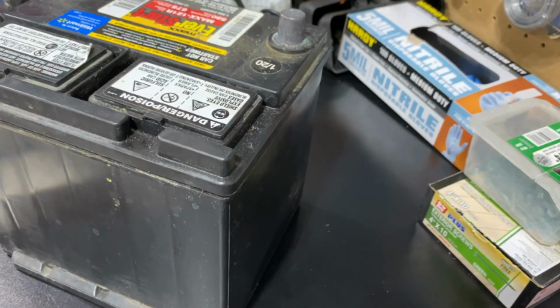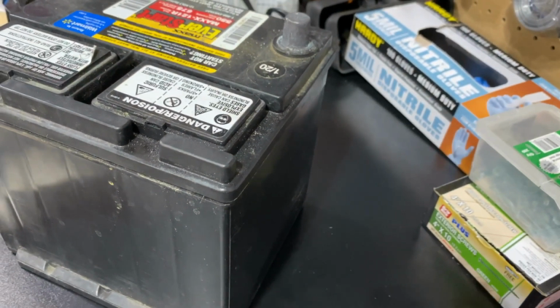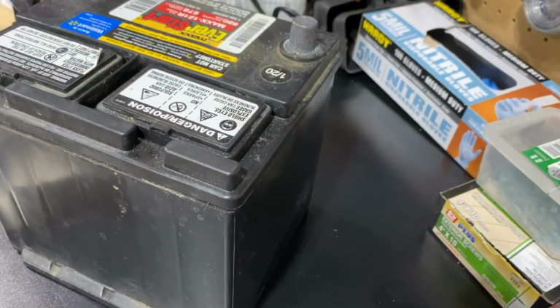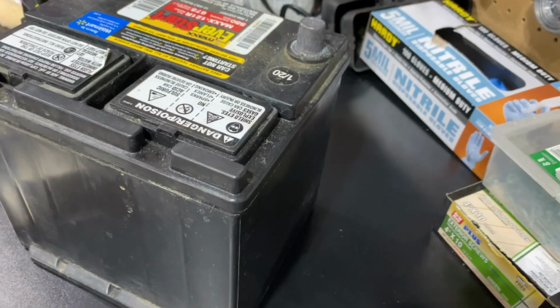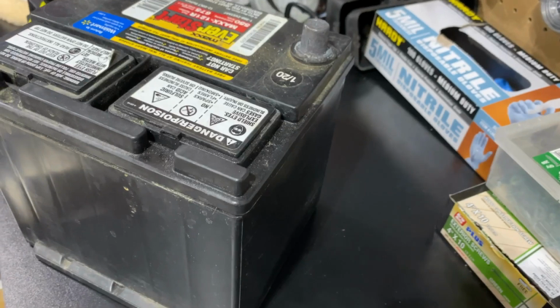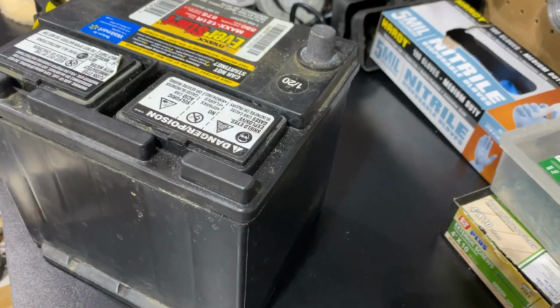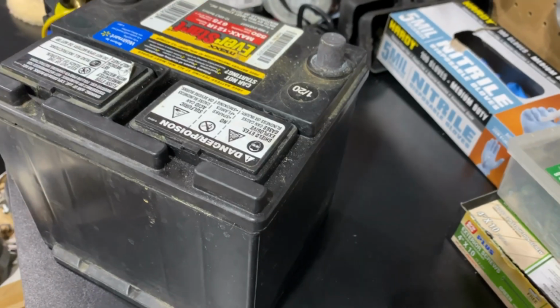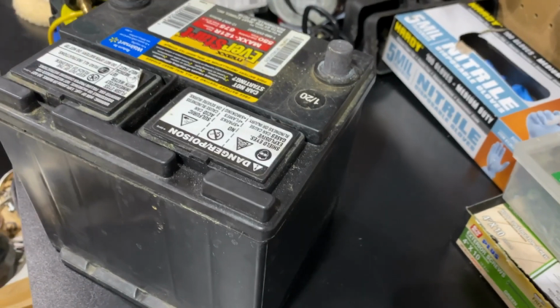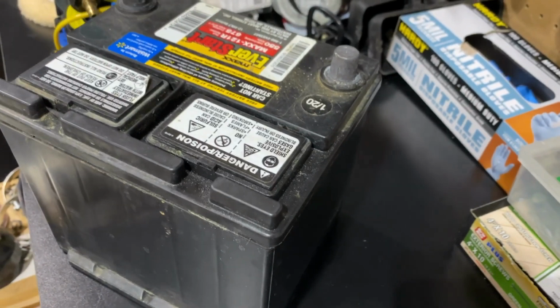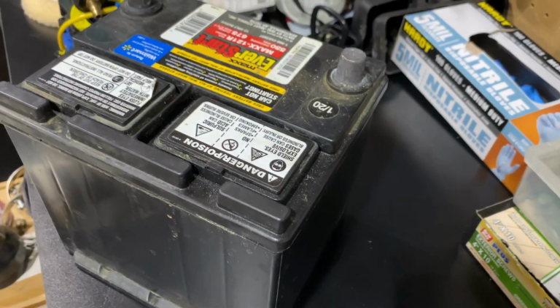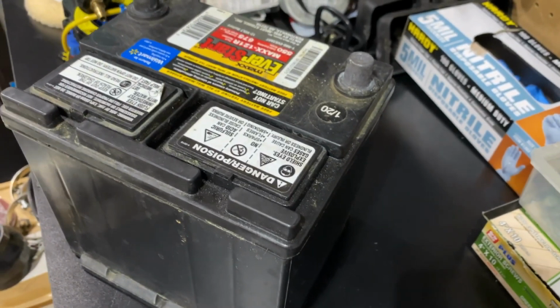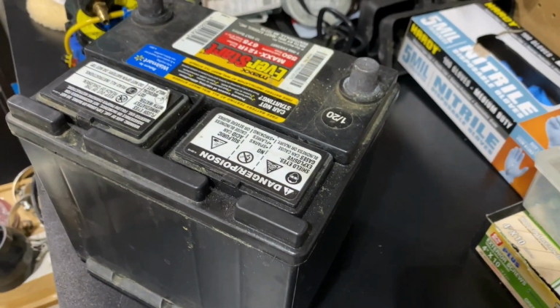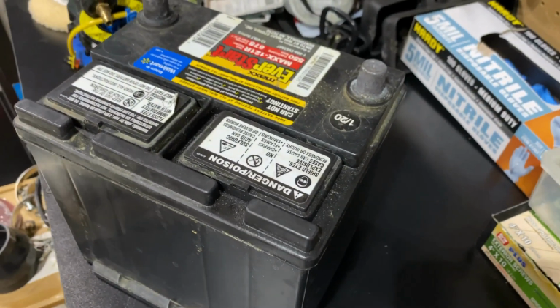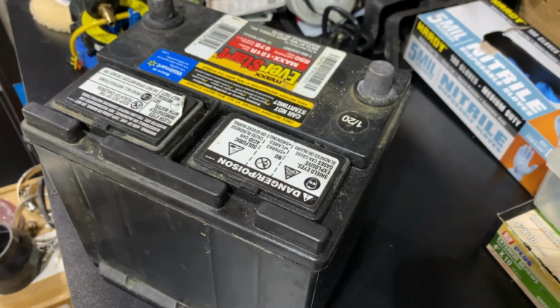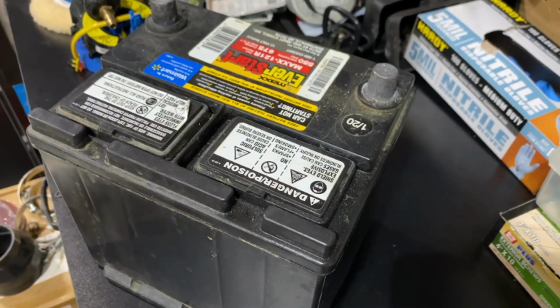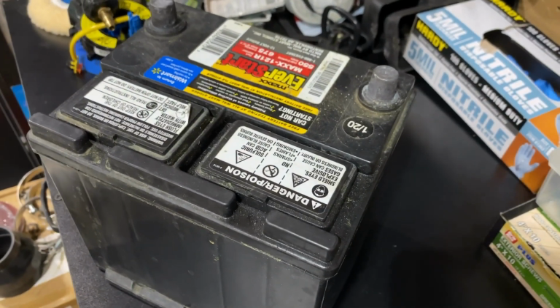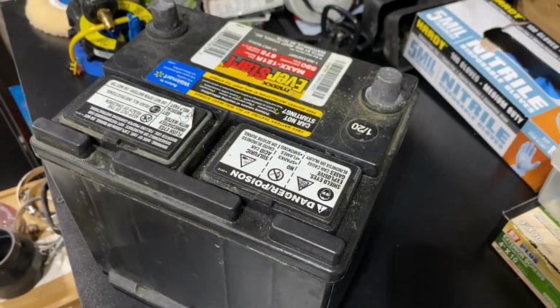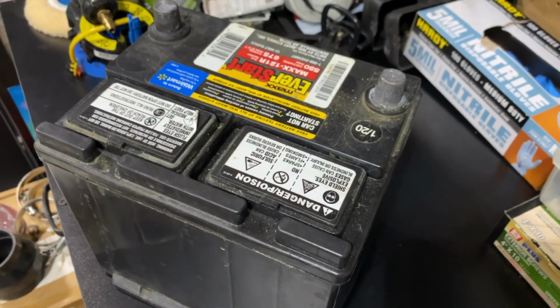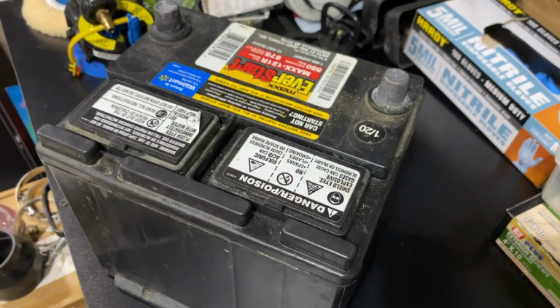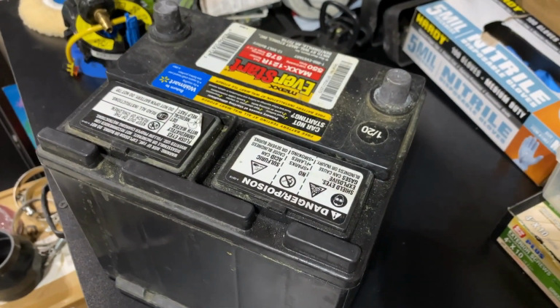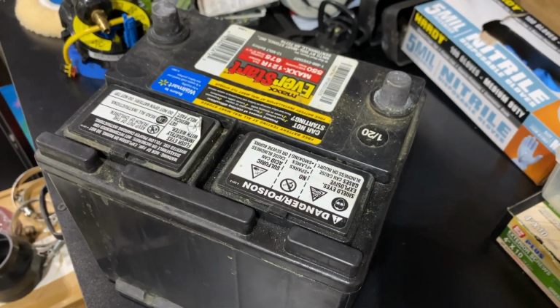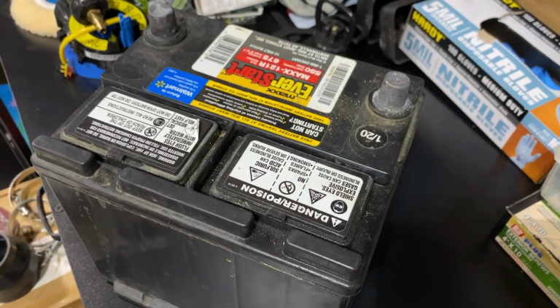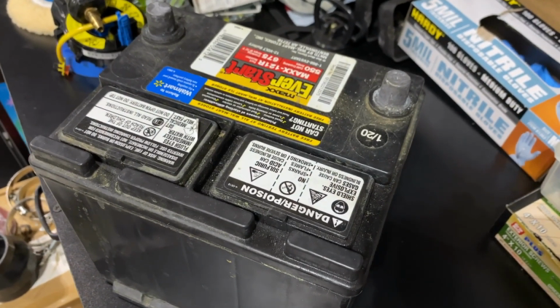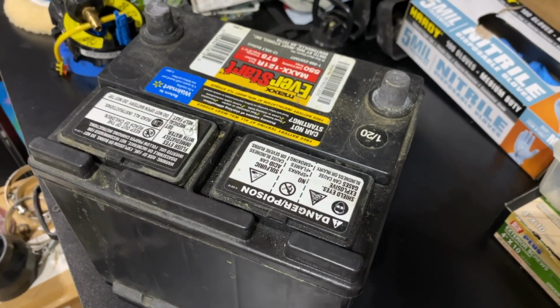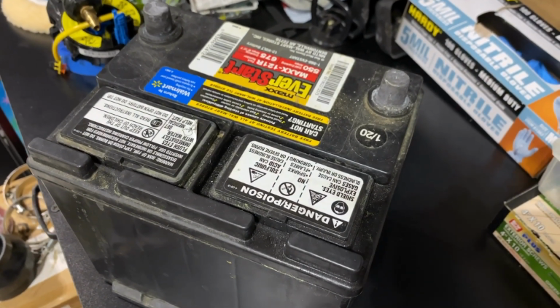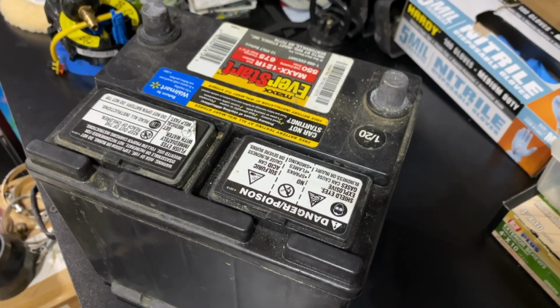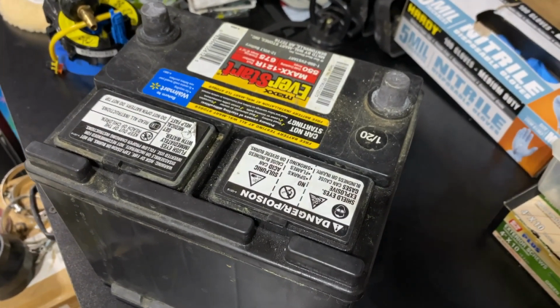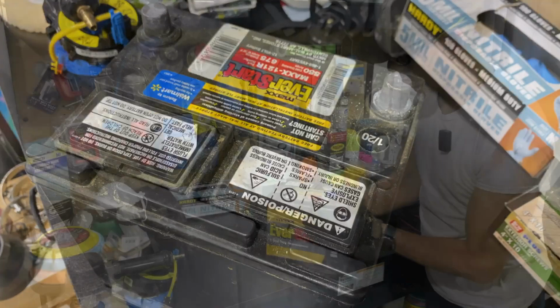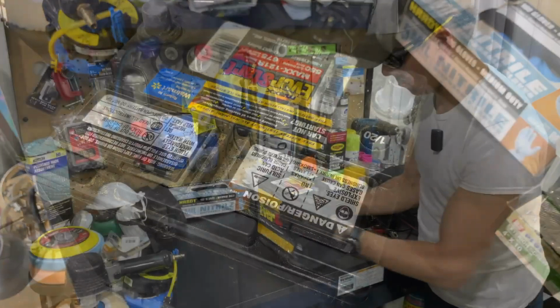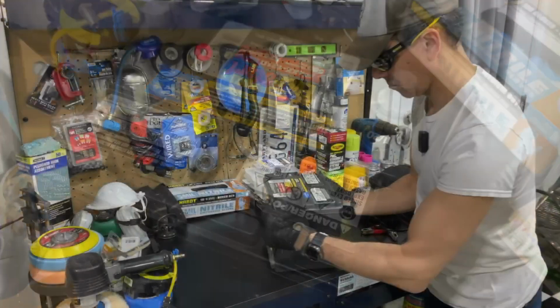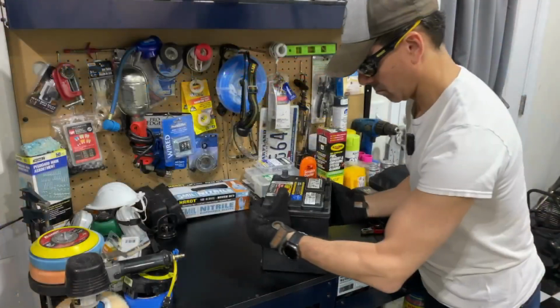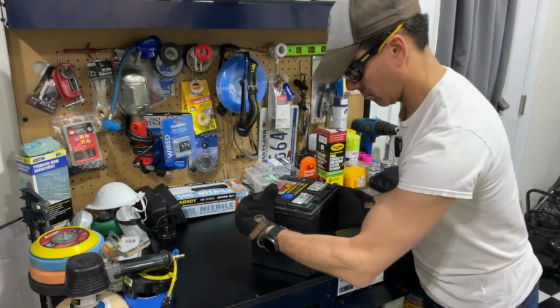Now one of the causes of overheating is due to low water levels inside the battery. Let's go ahead and open up this battery so we can check the water levels.